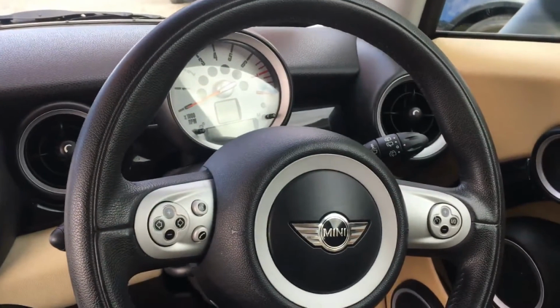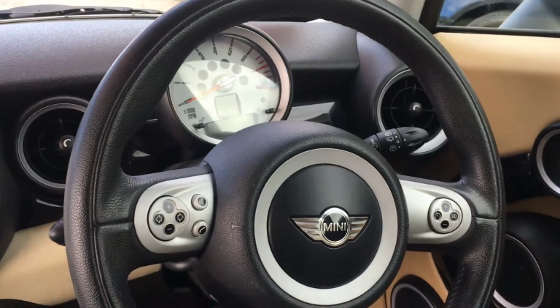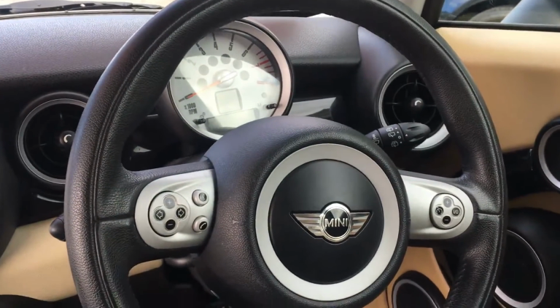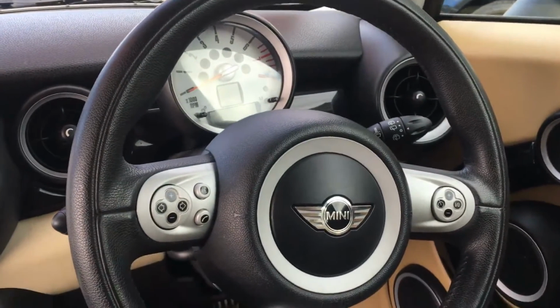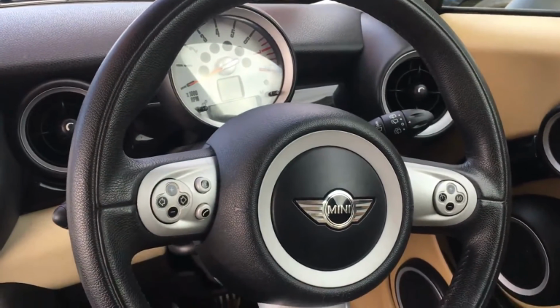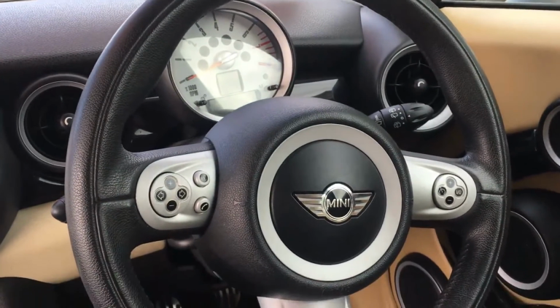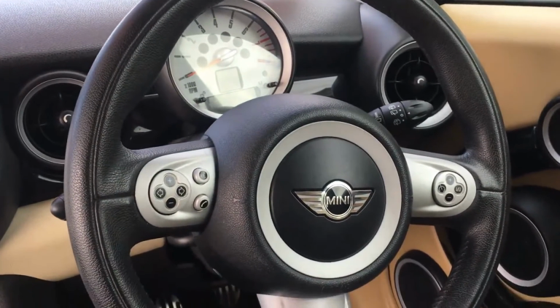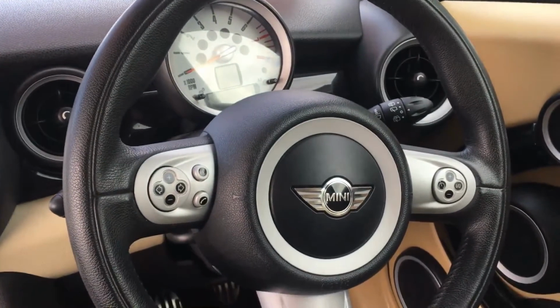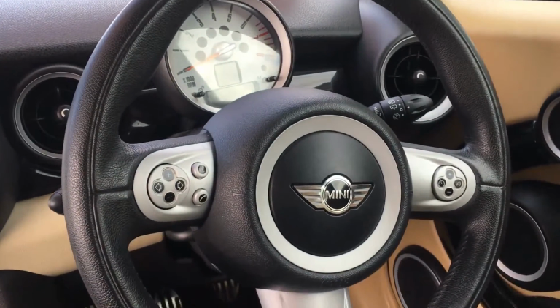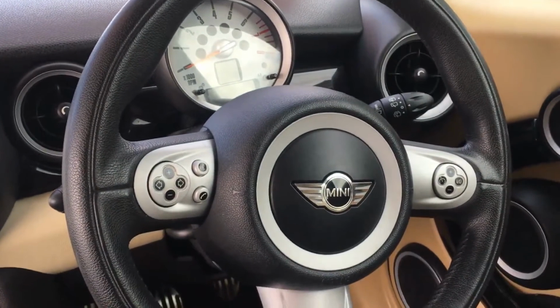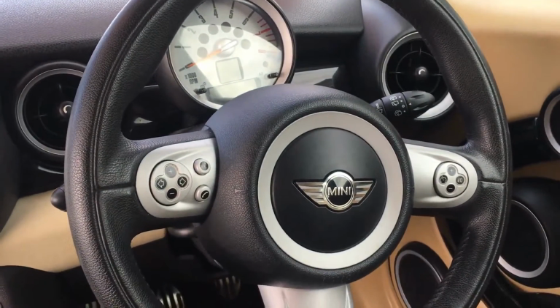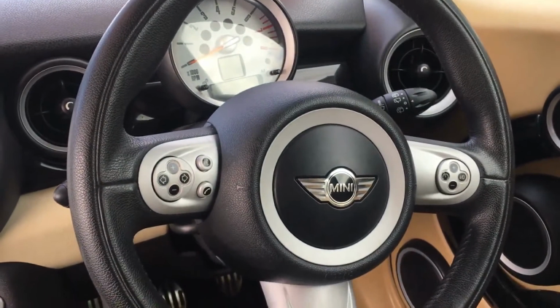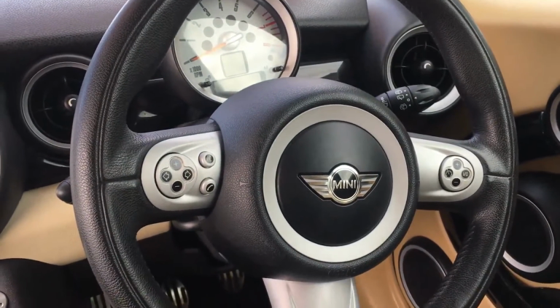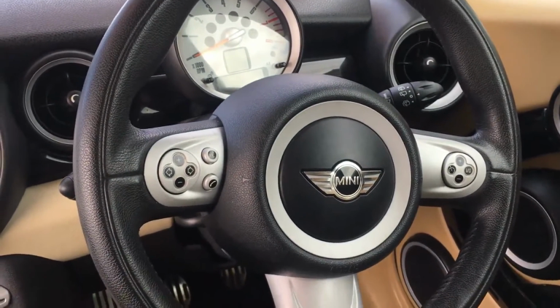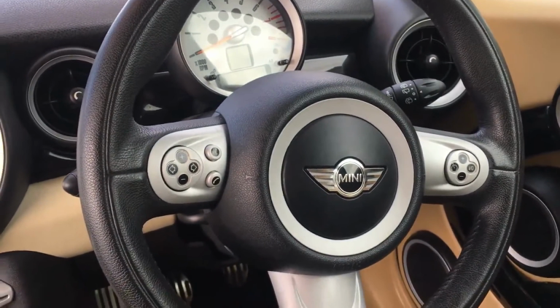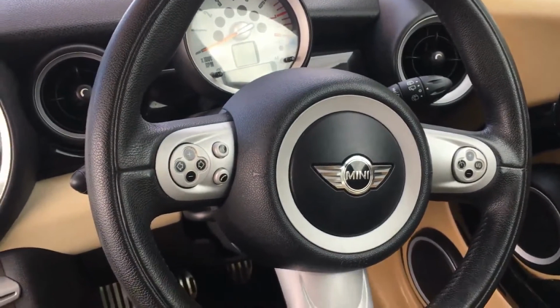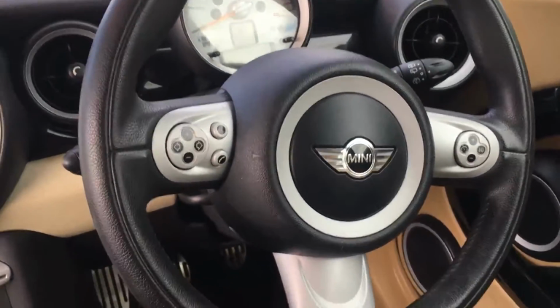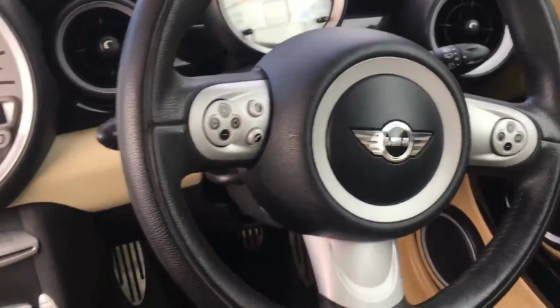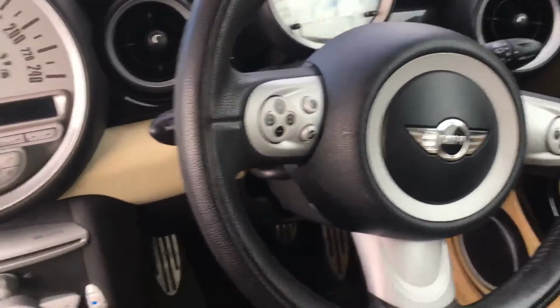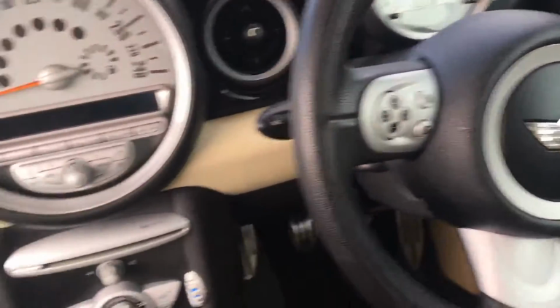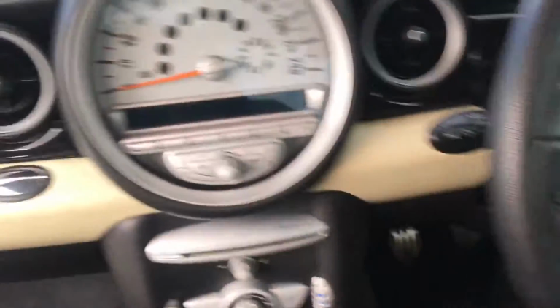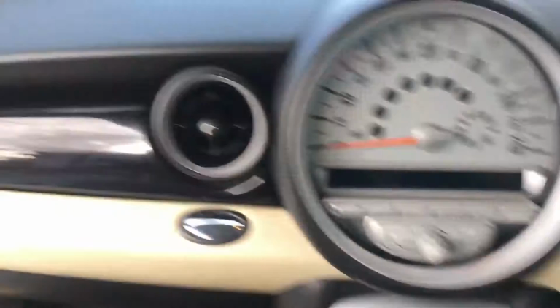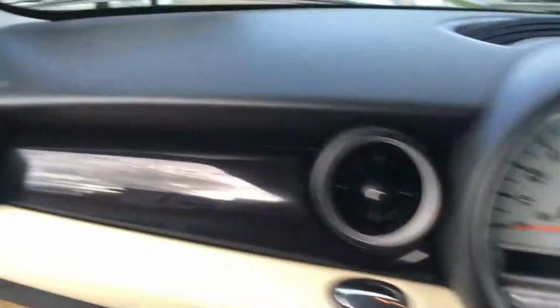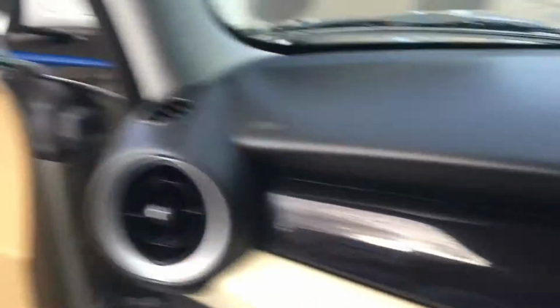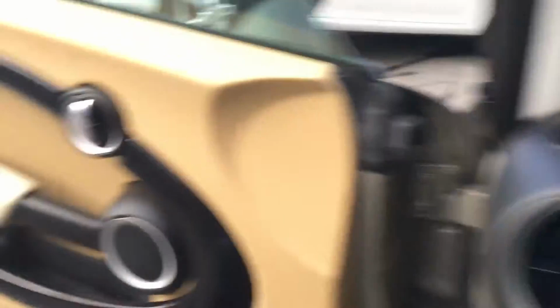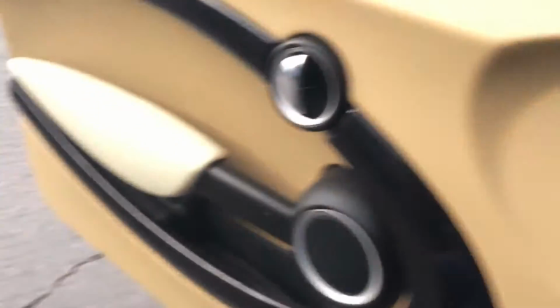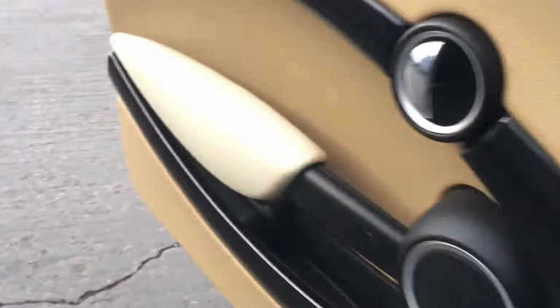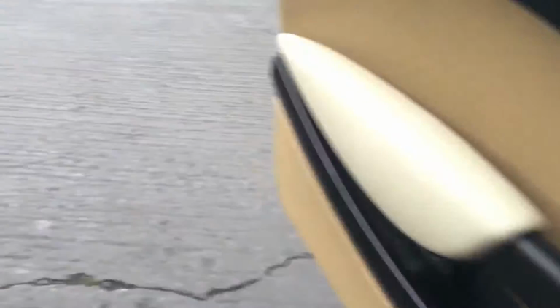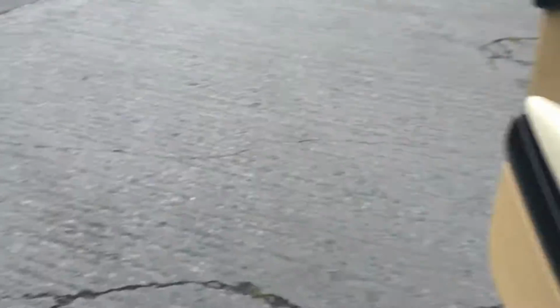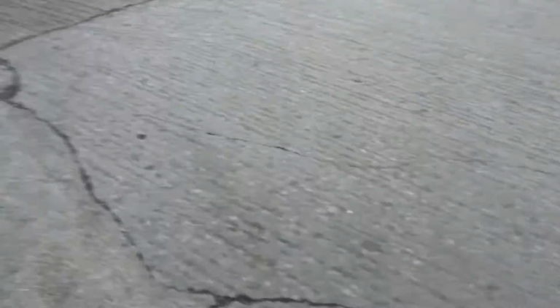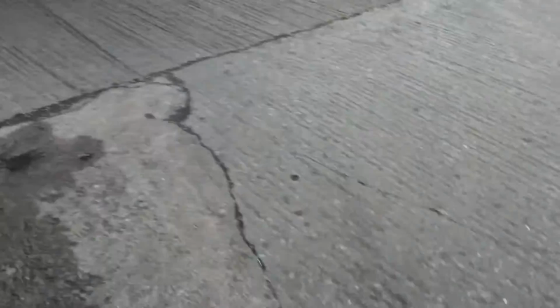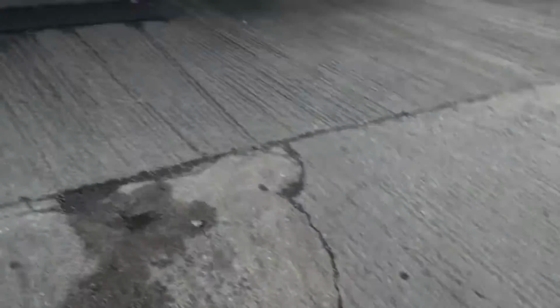At the driver side you've got your rev counter and steering wheel controls. Now have a look at the back.